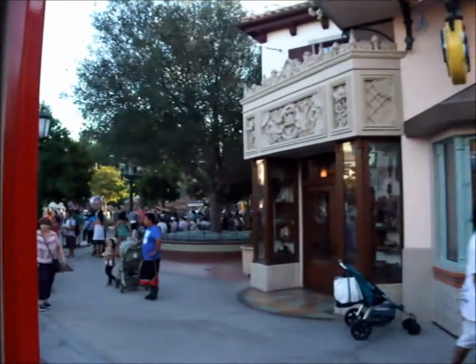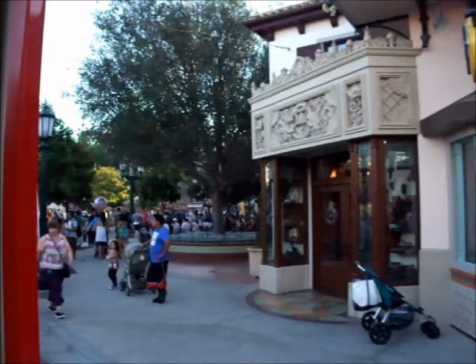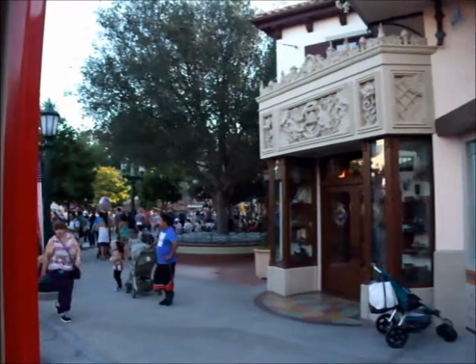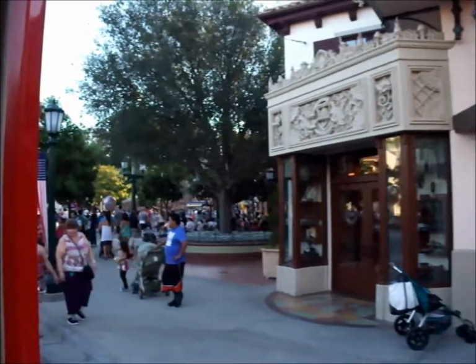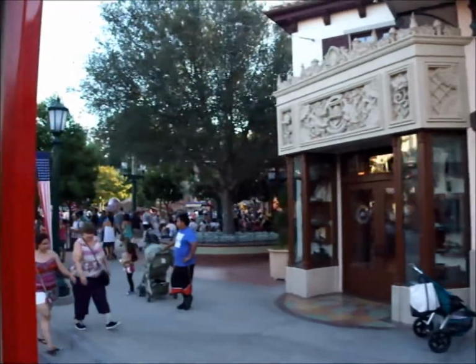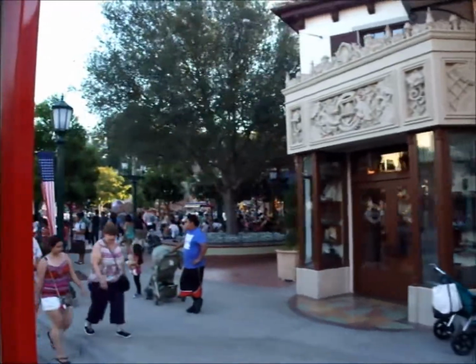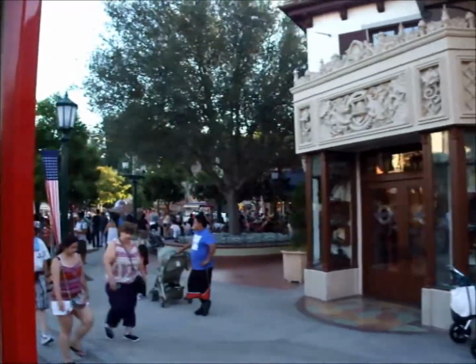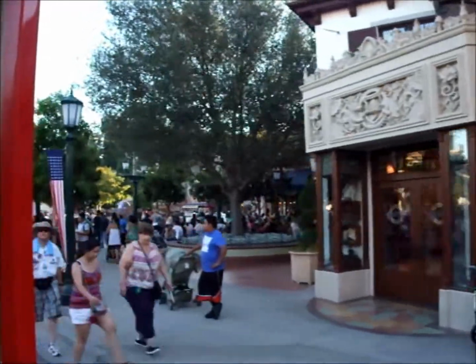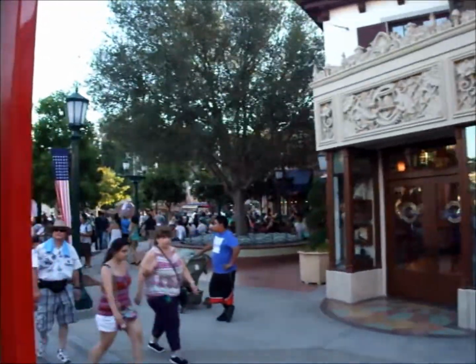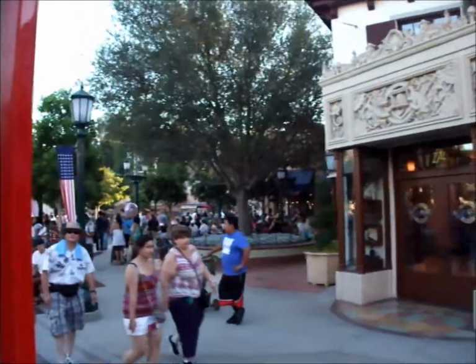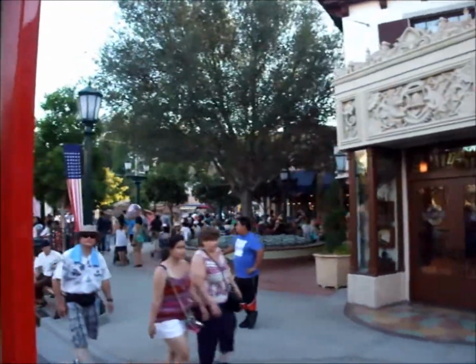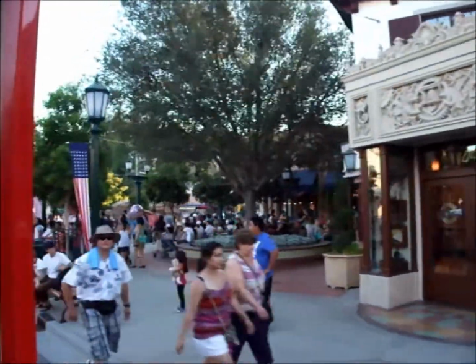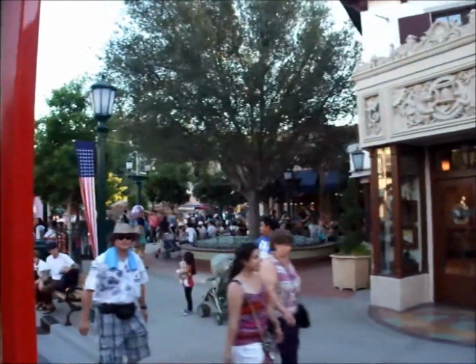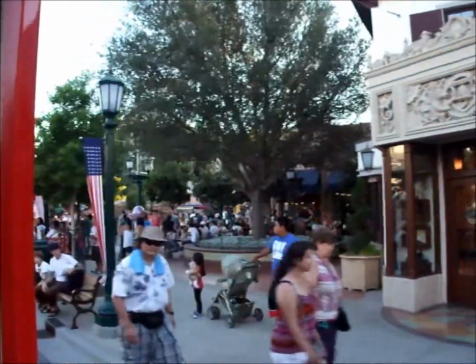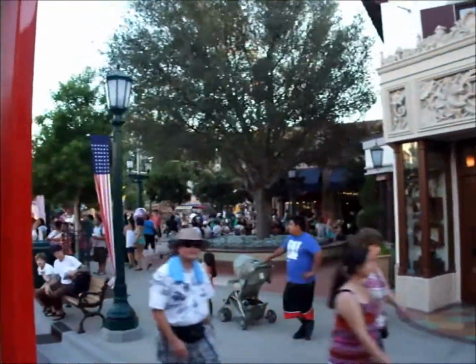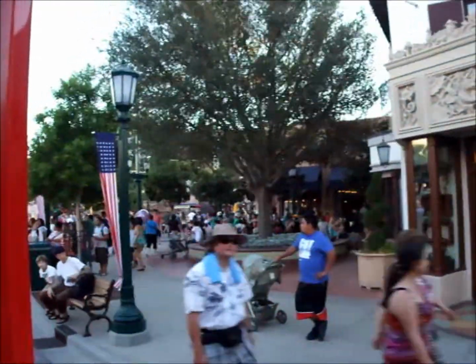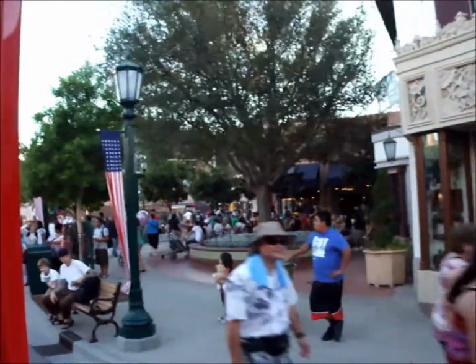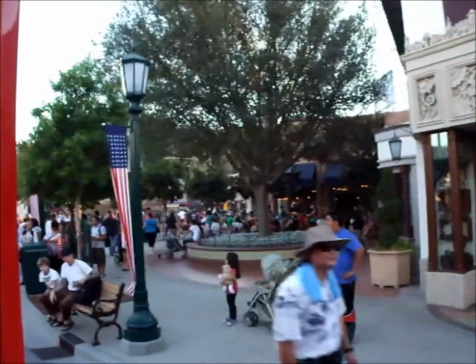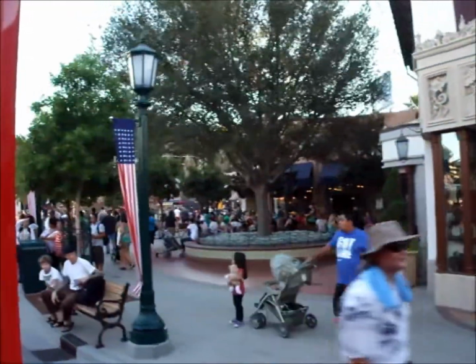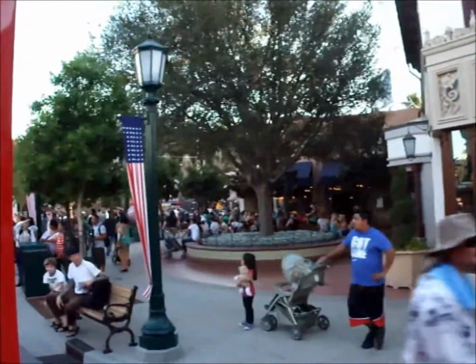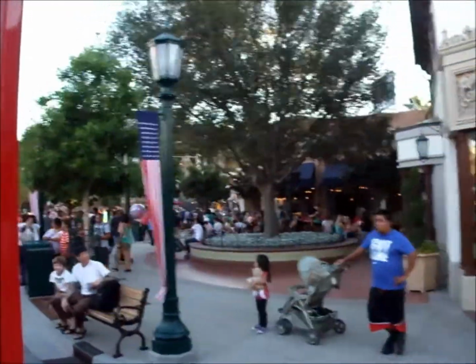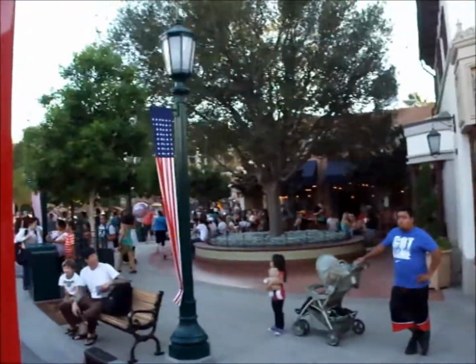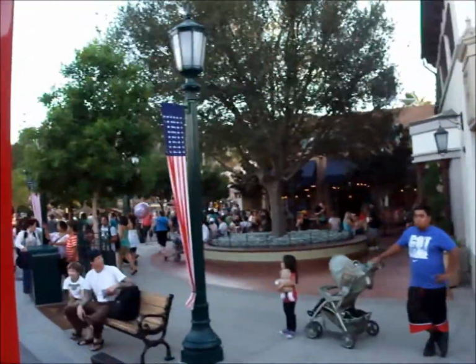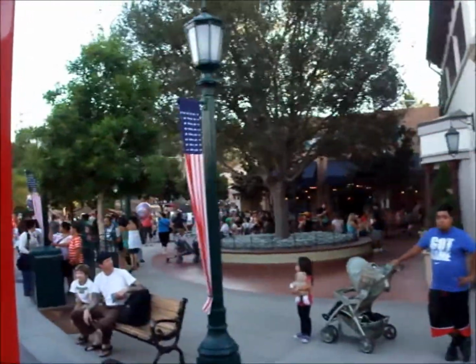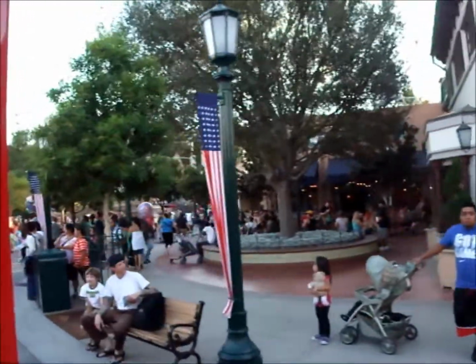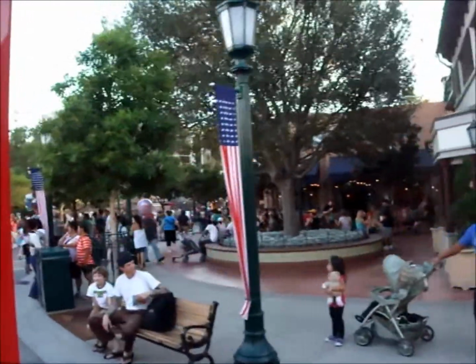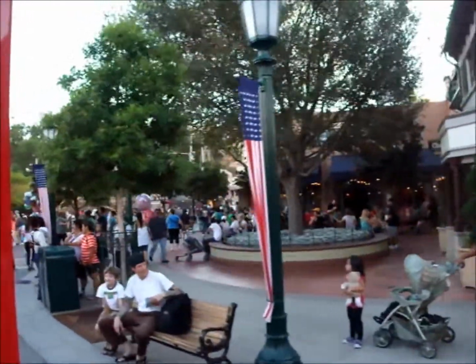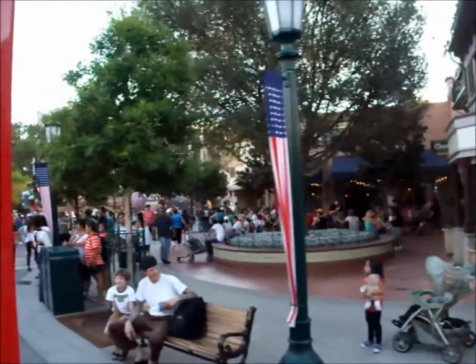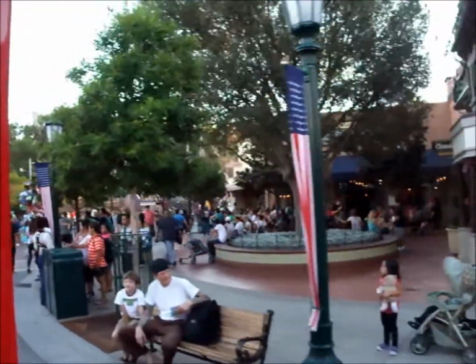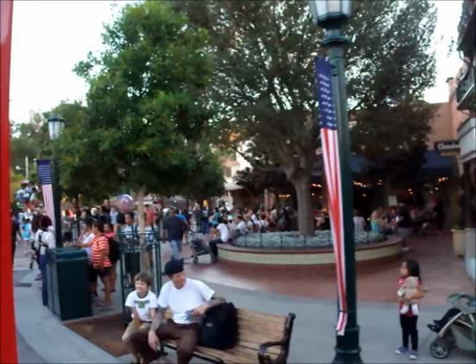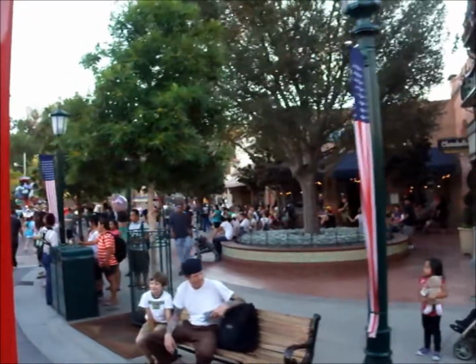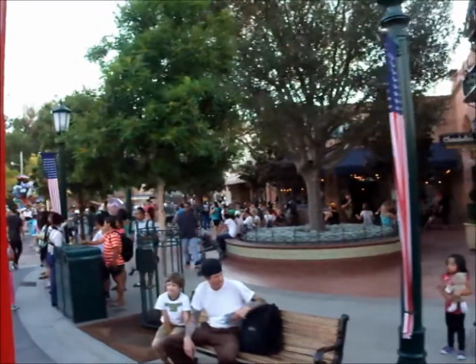717 is significant because it represents July 17, 1955 — the opening day of Disneyland.